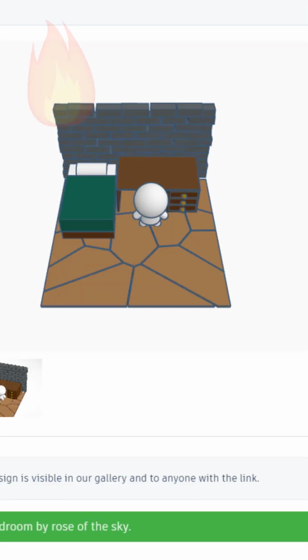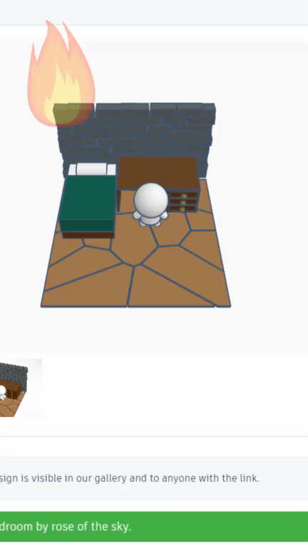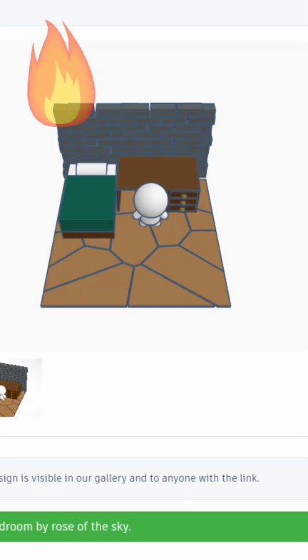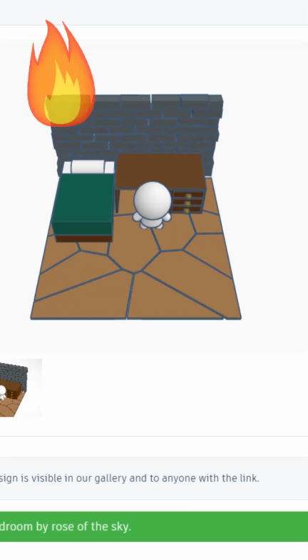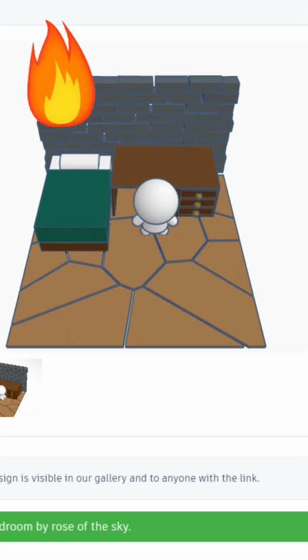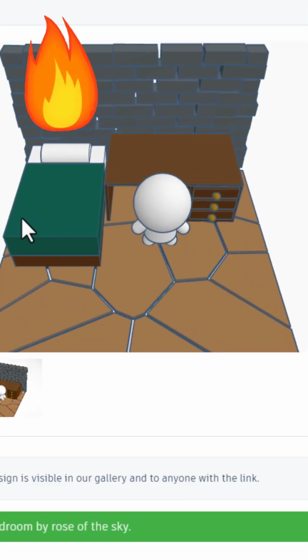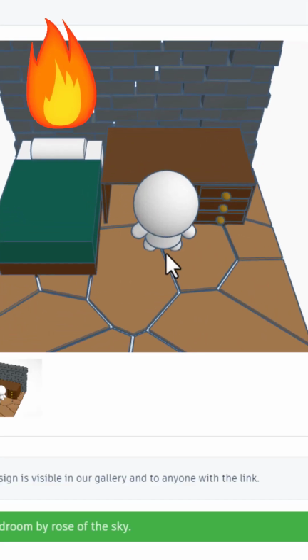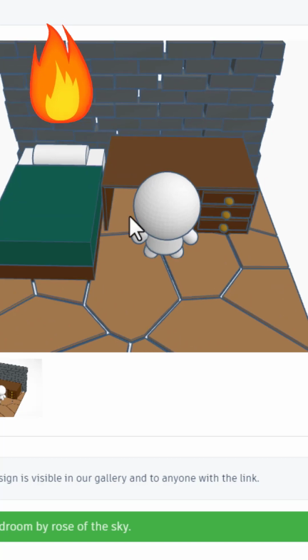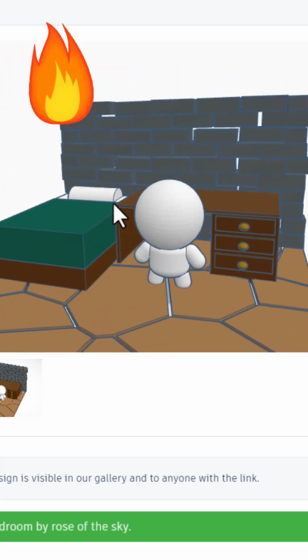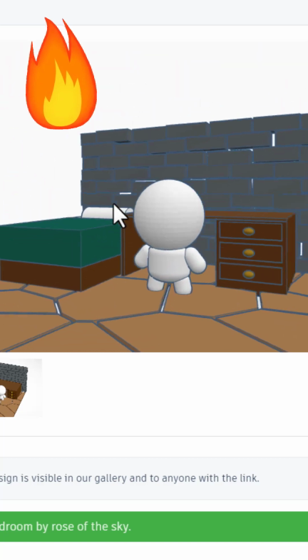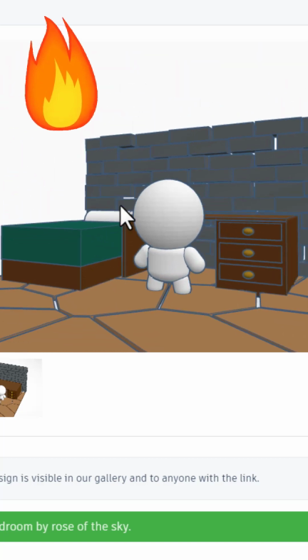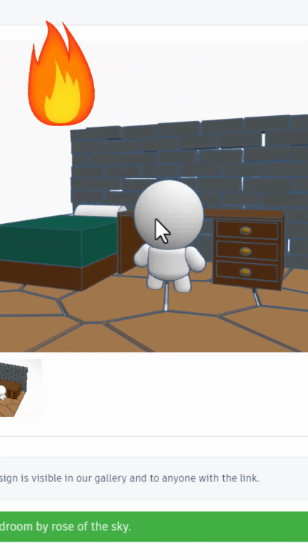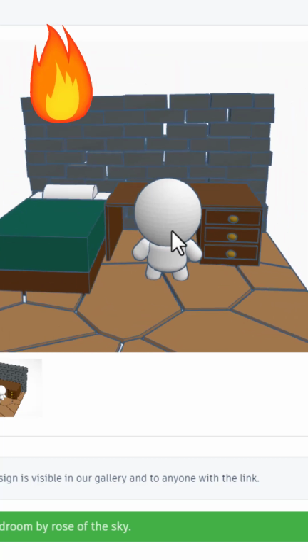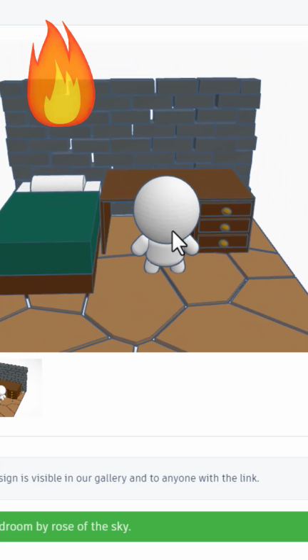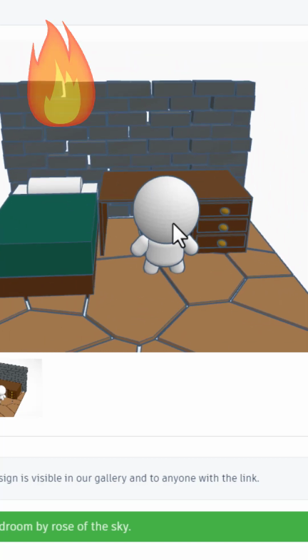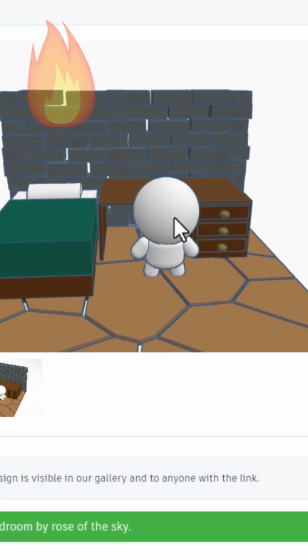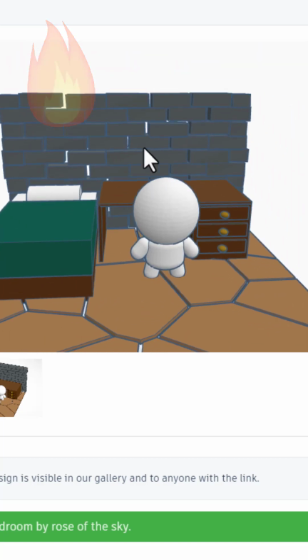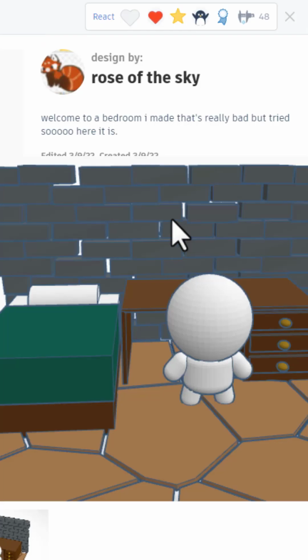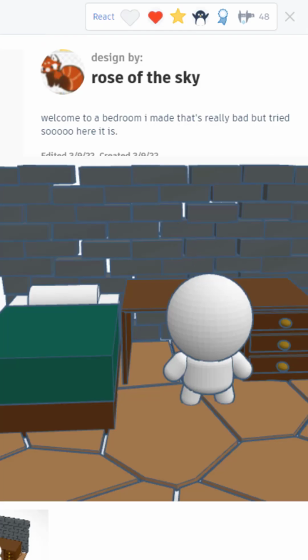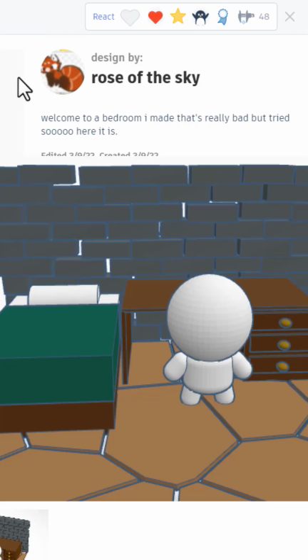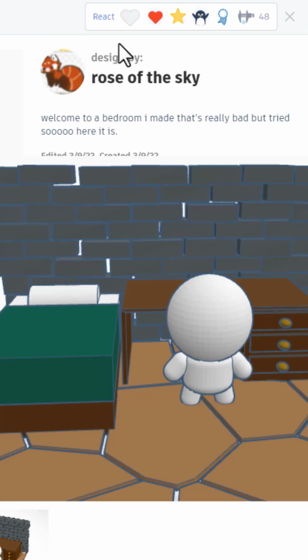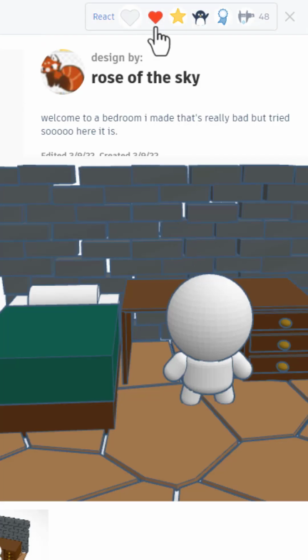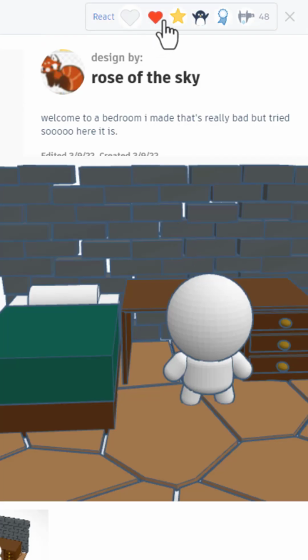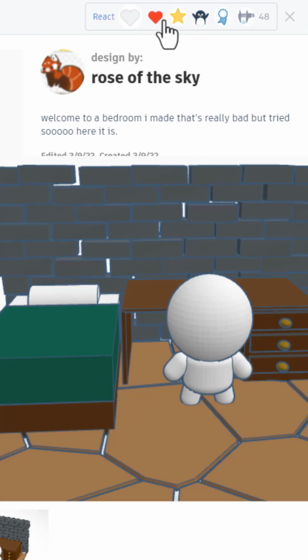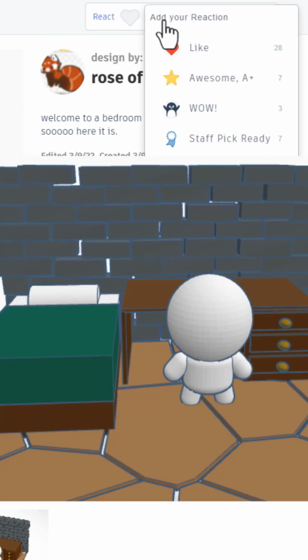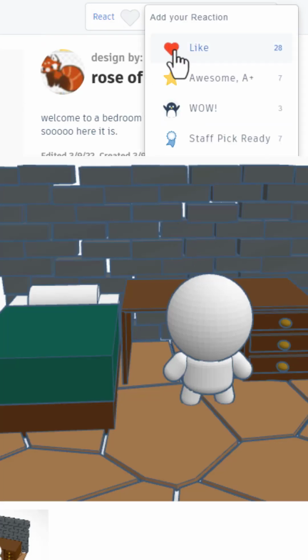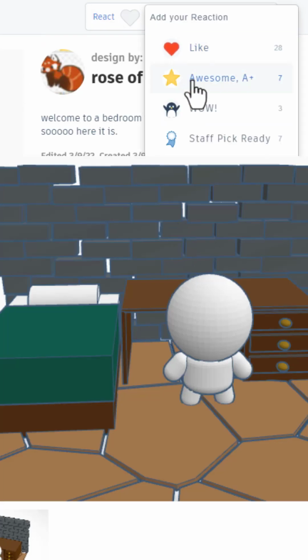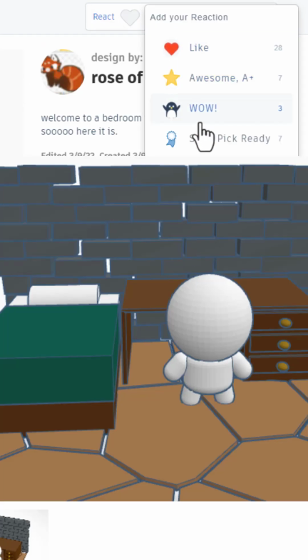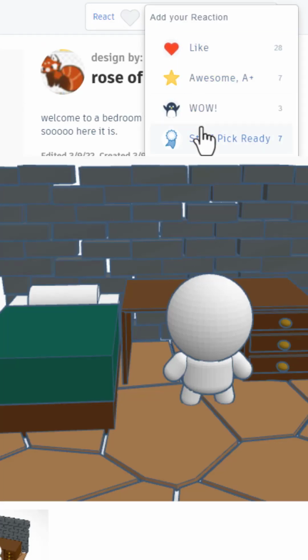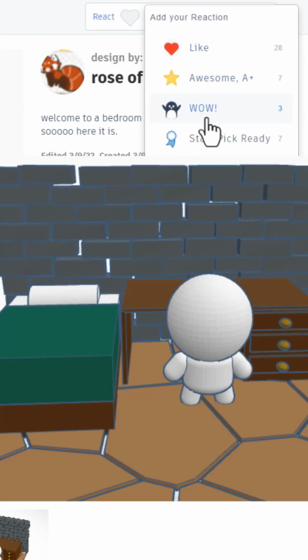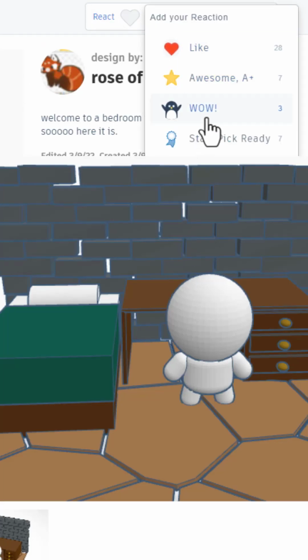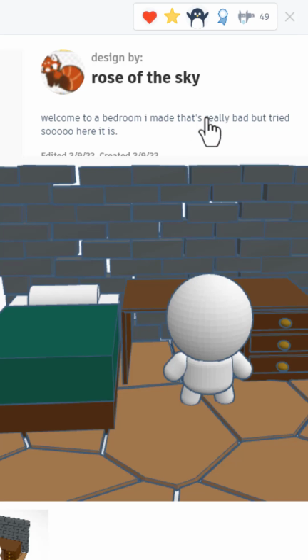Love this fun bedroom. That is so cool. Nice use of the bricks. Giving it a wow.